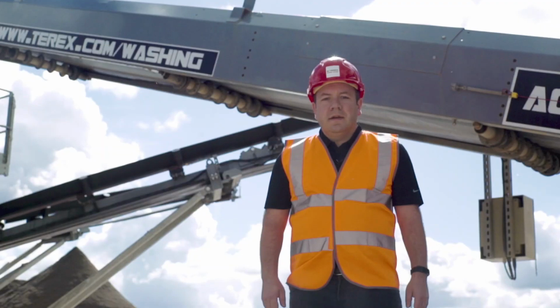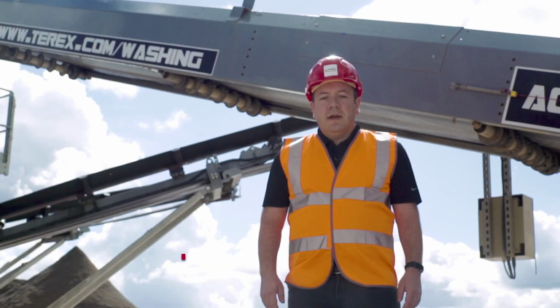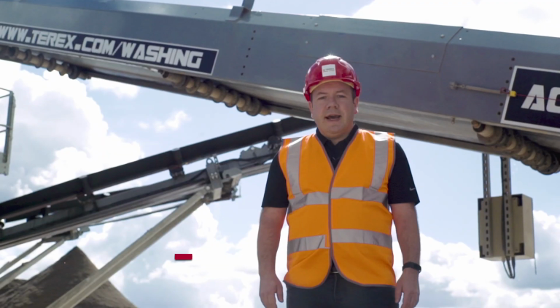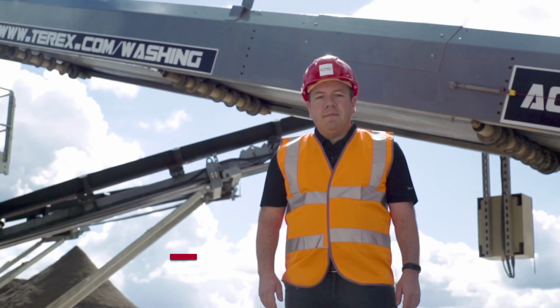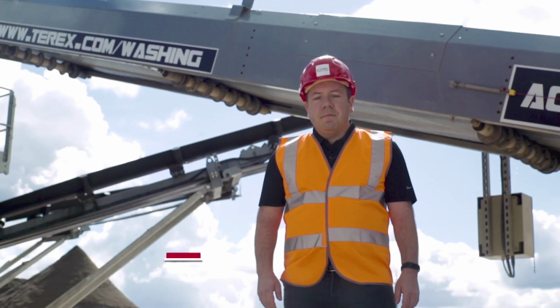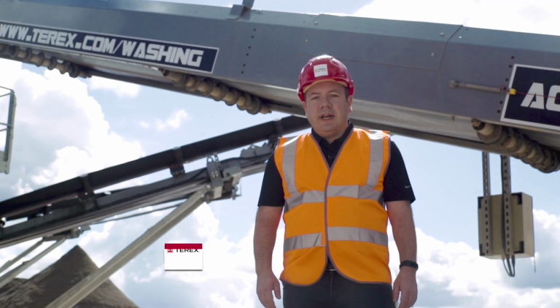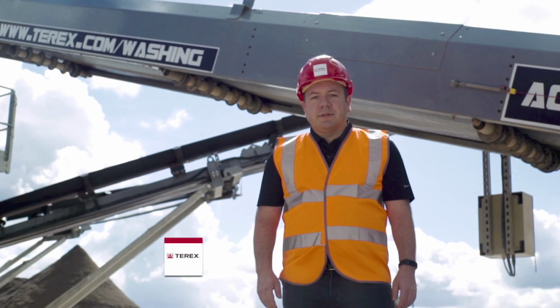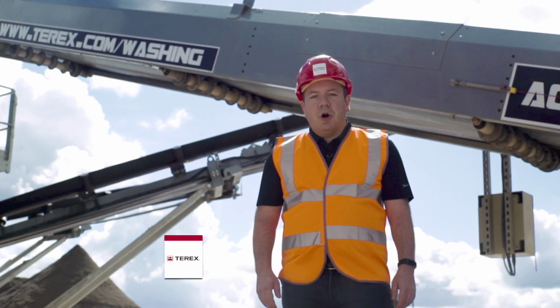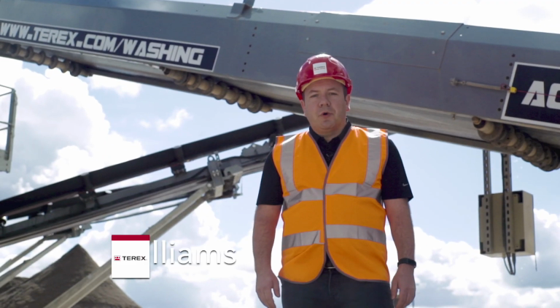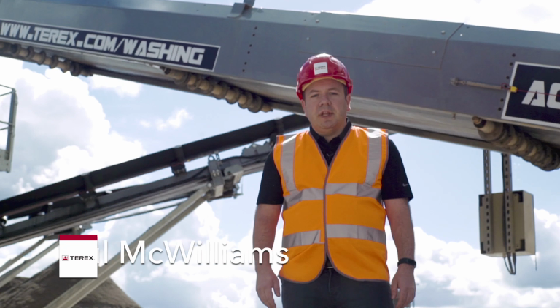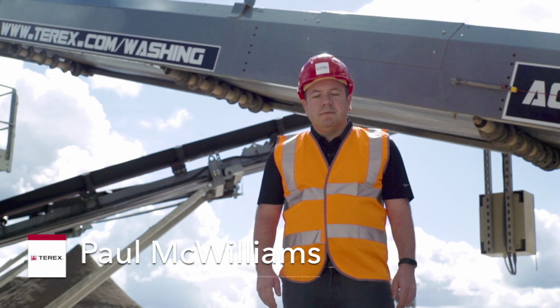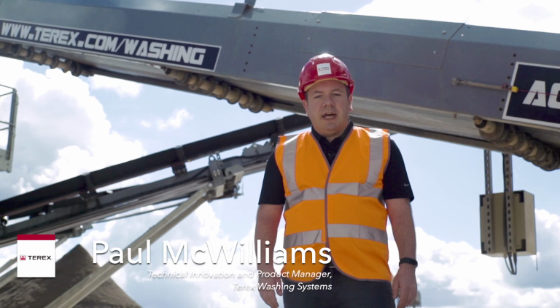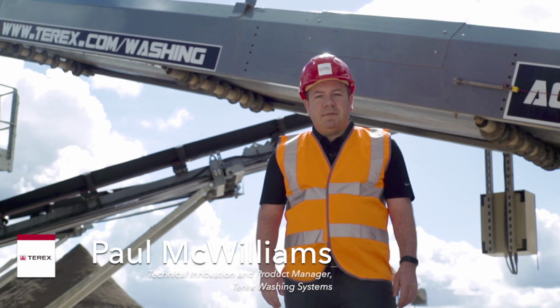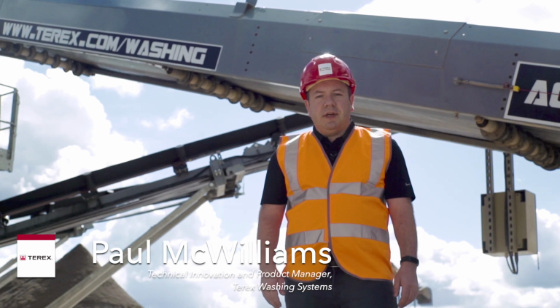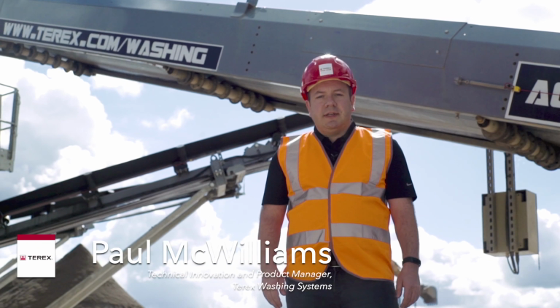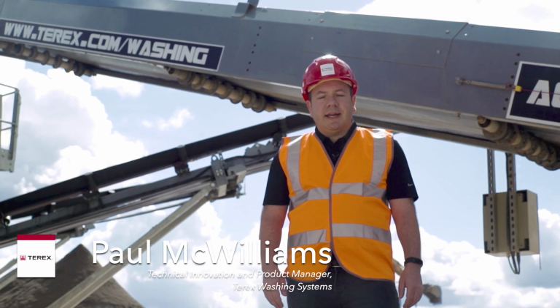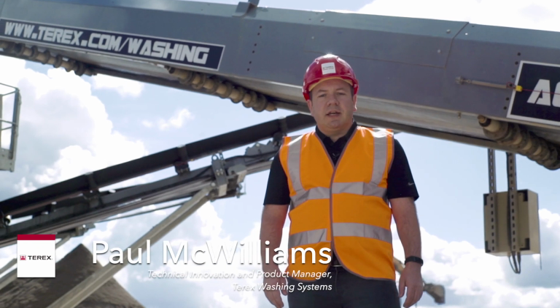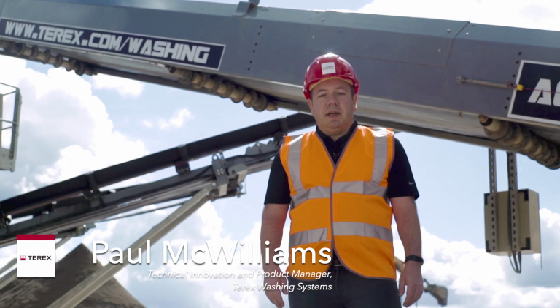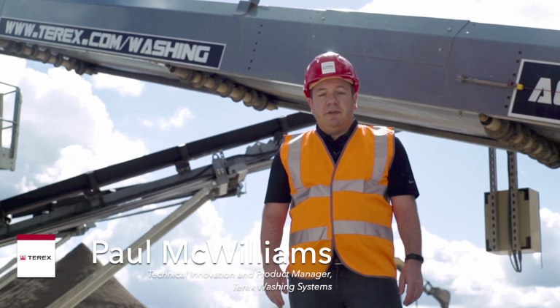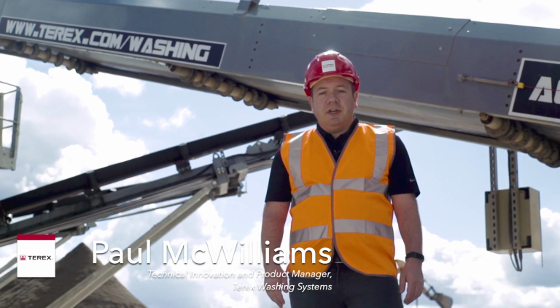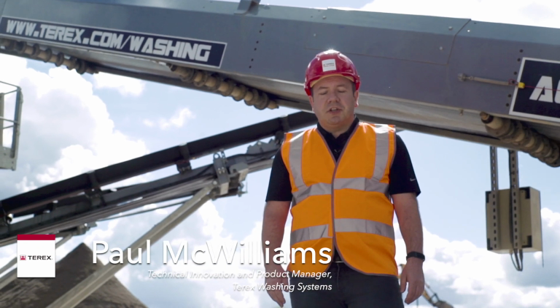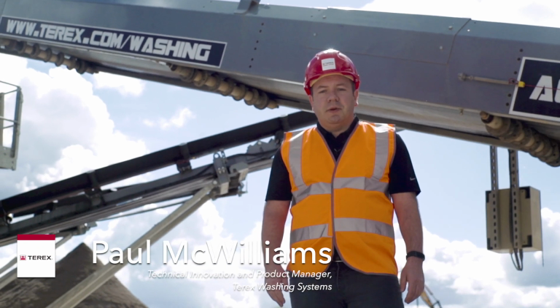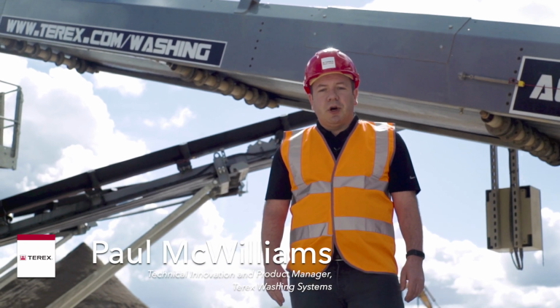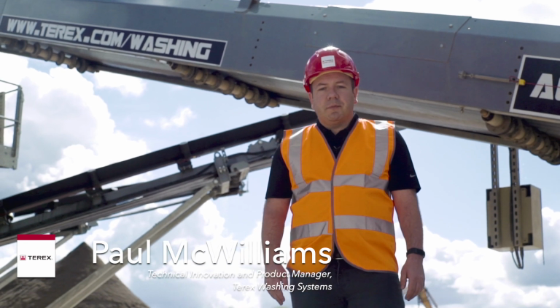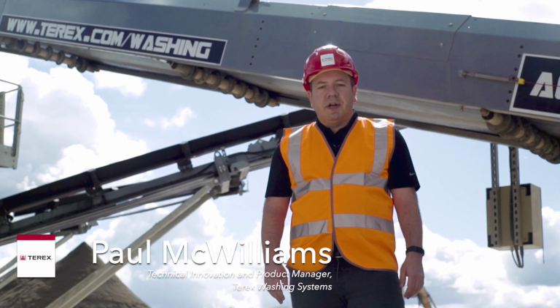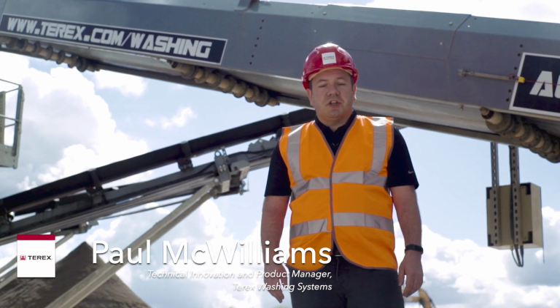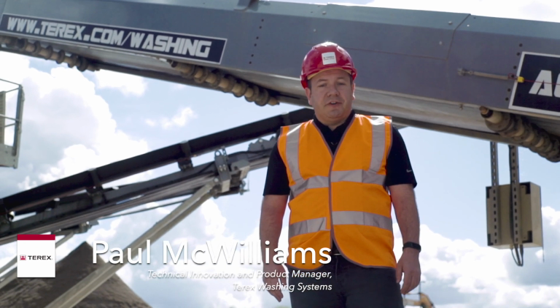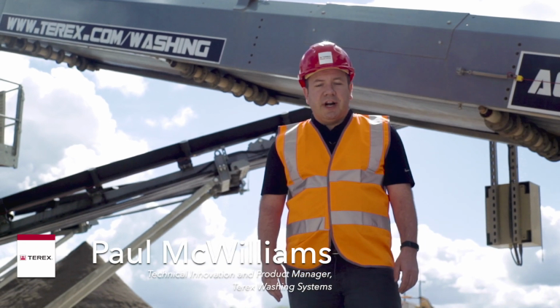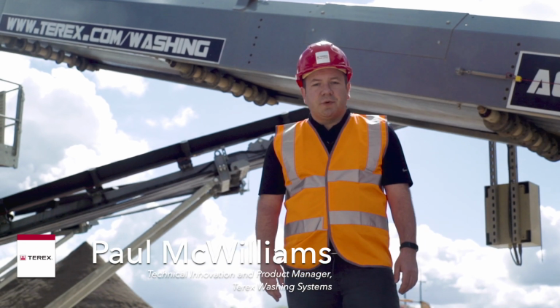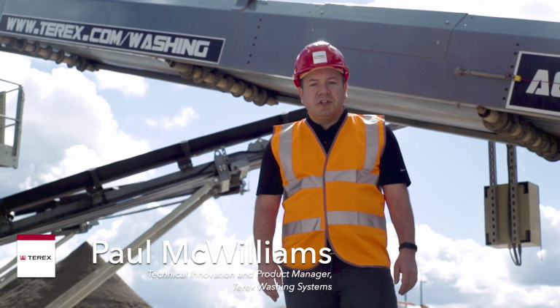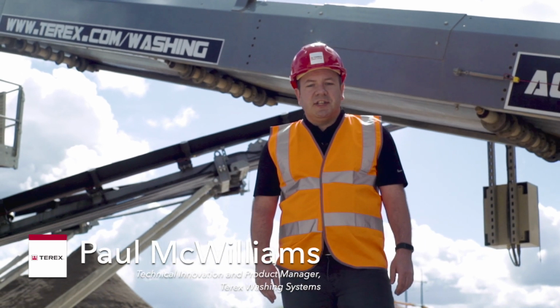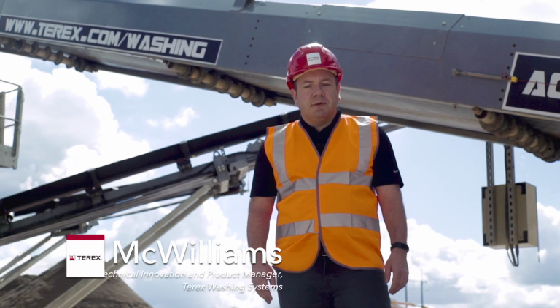Hi, my name is Paul McWilliams and I'm the Technical Innovation and Product Manager for Terex Washing Systems.